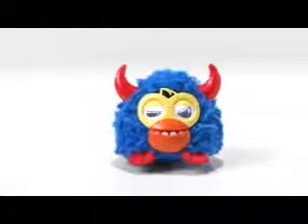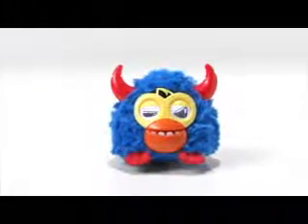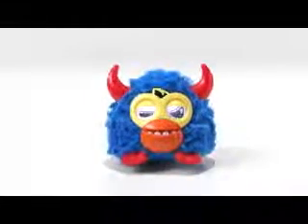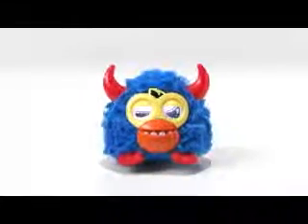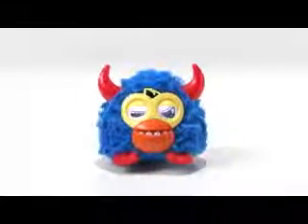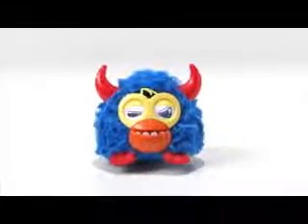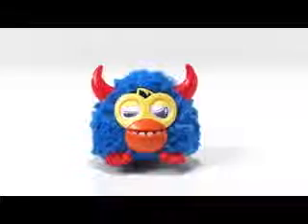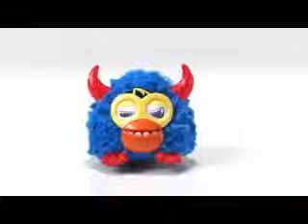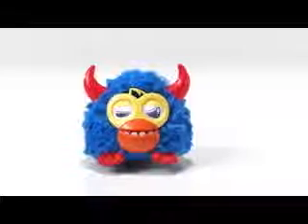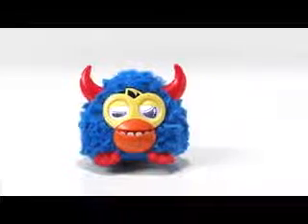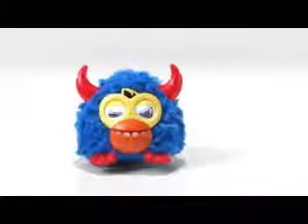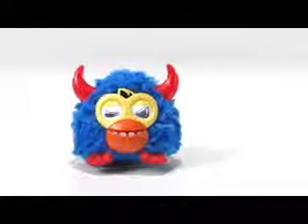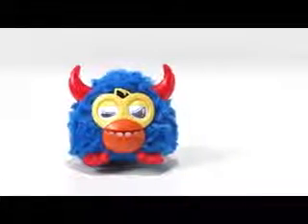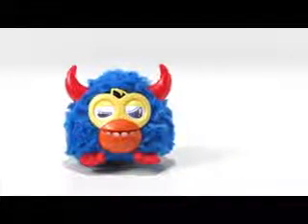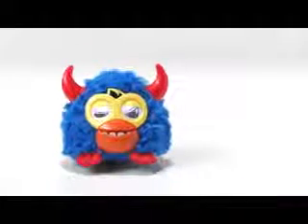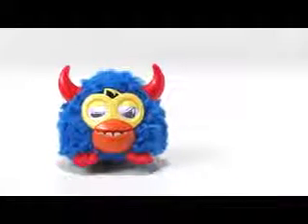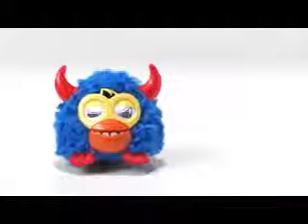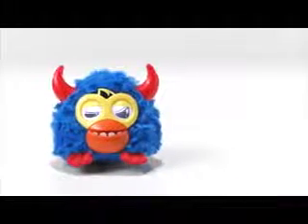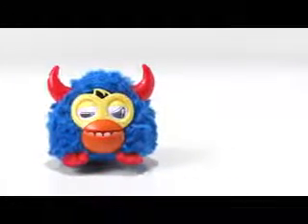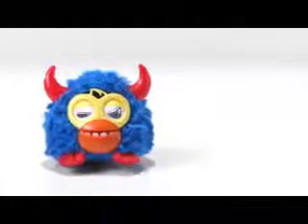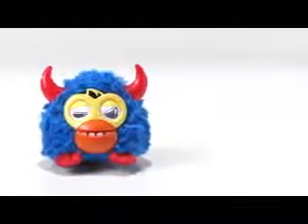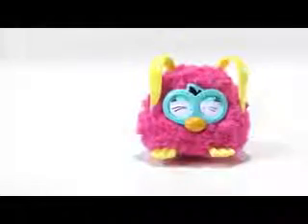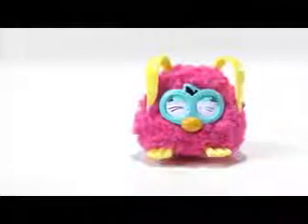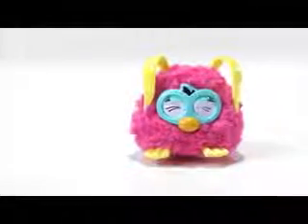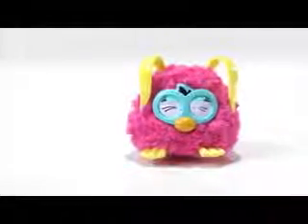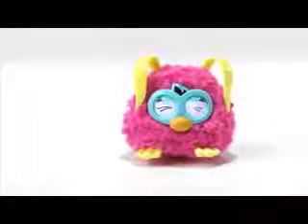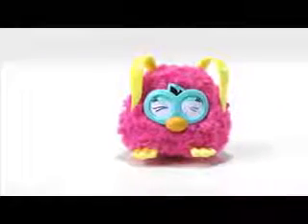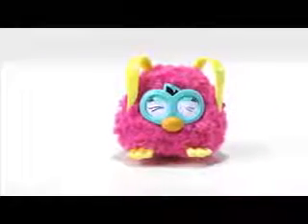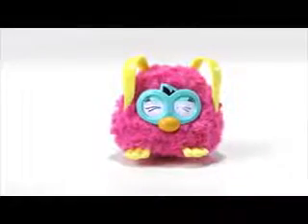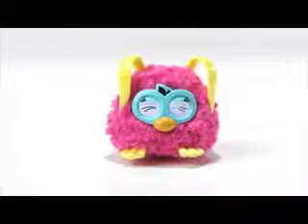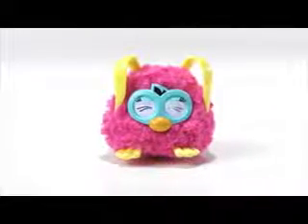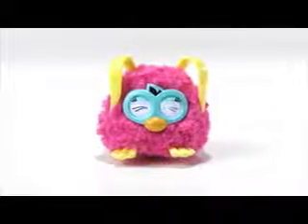Scoffby, the wild one. Loveby, the sweet one.